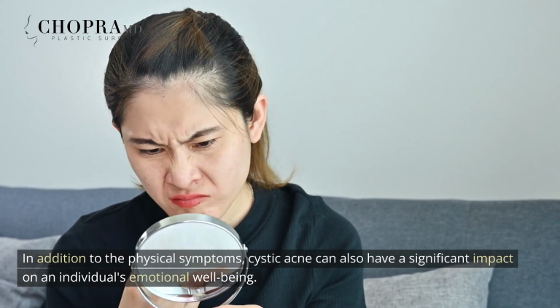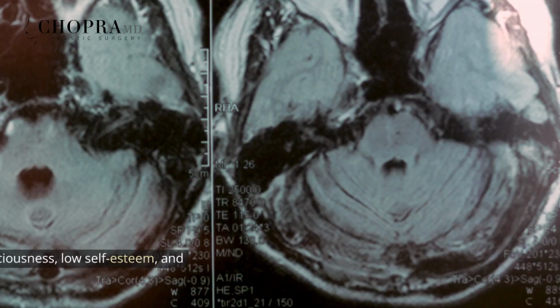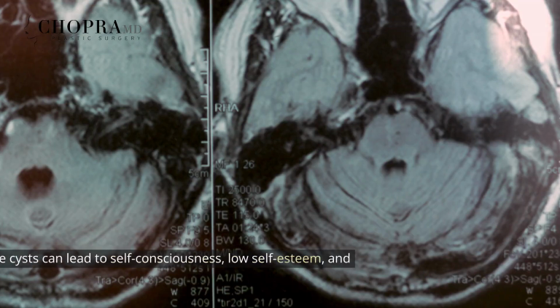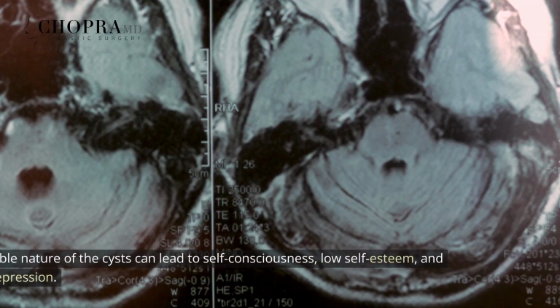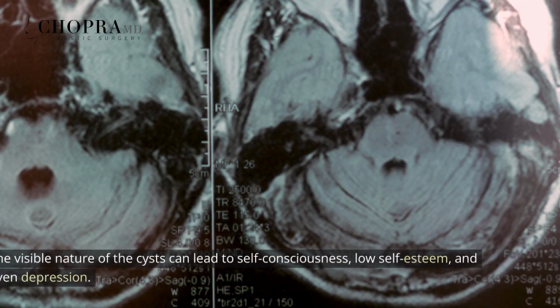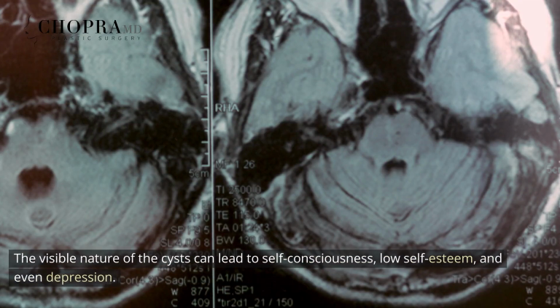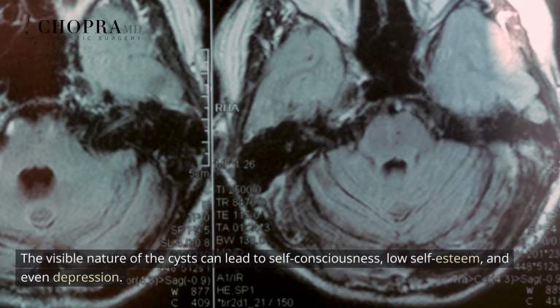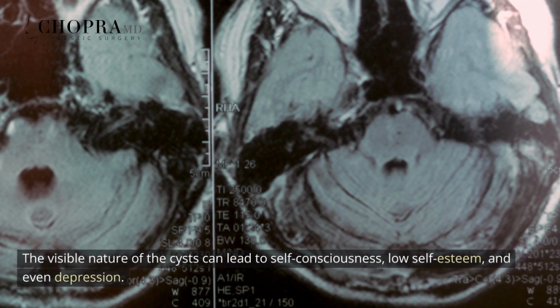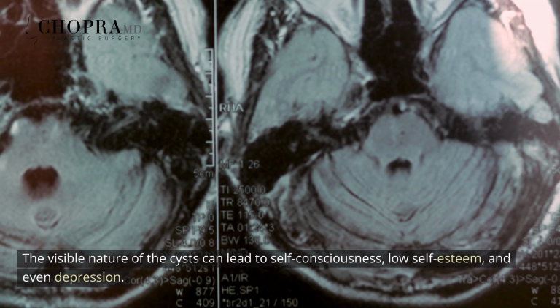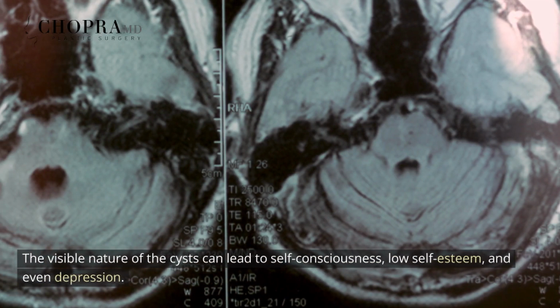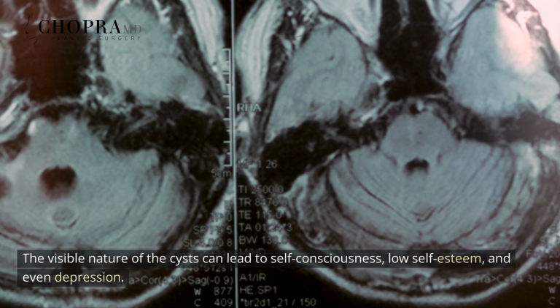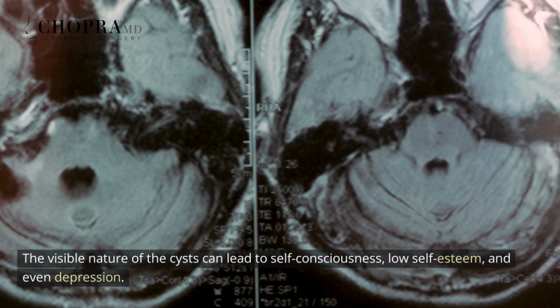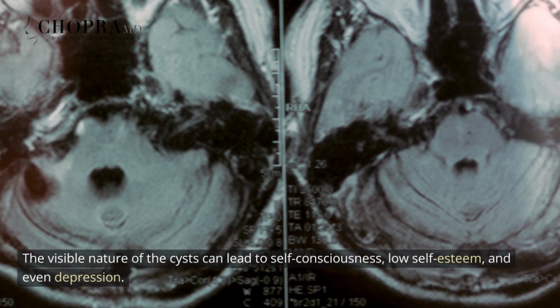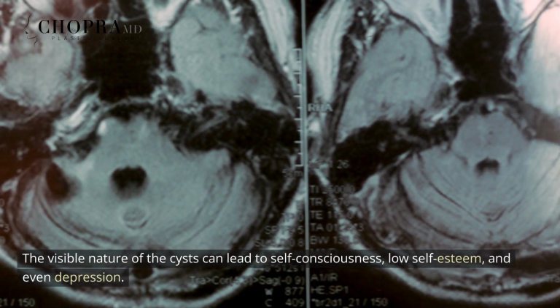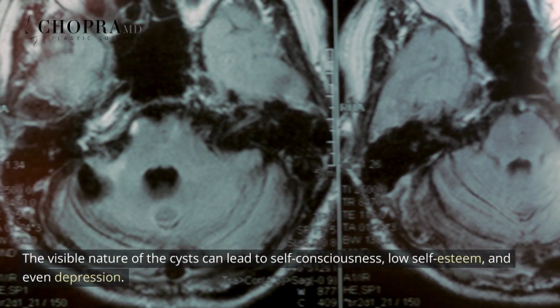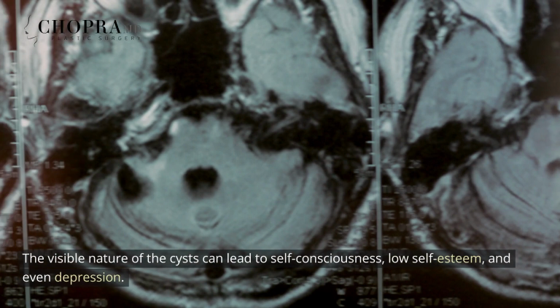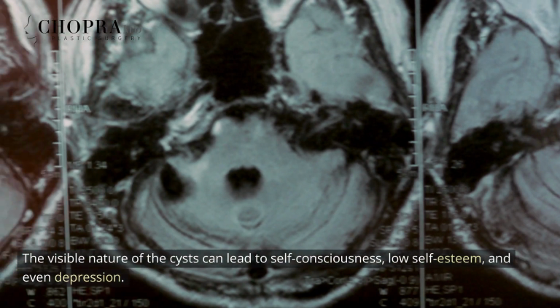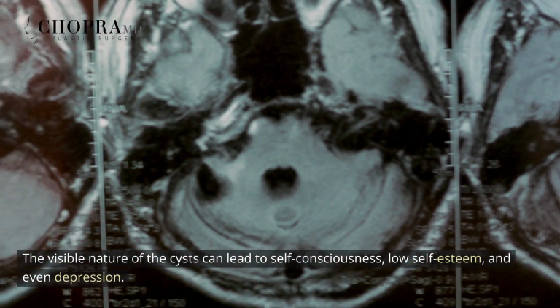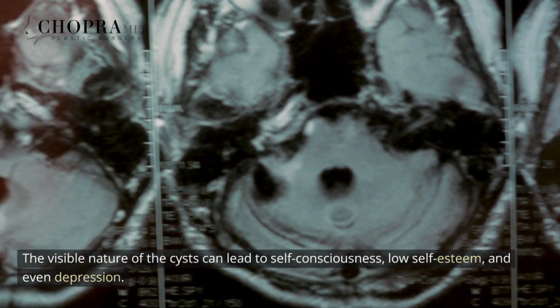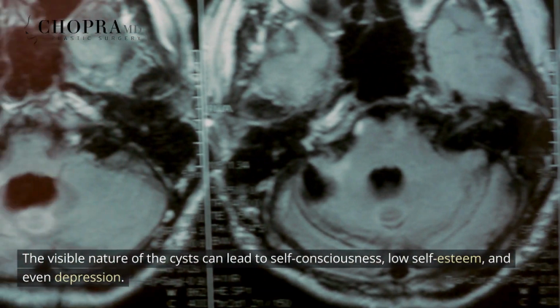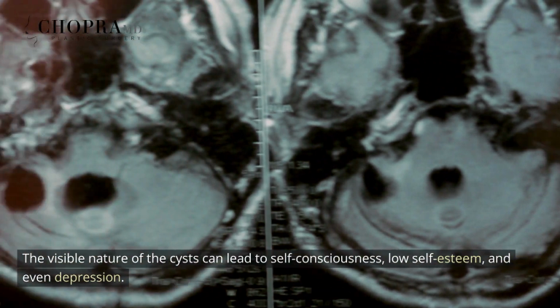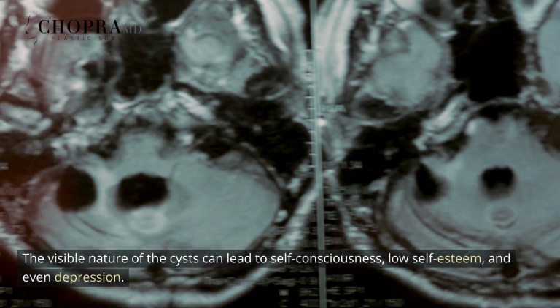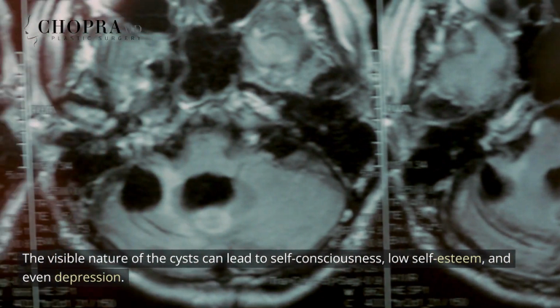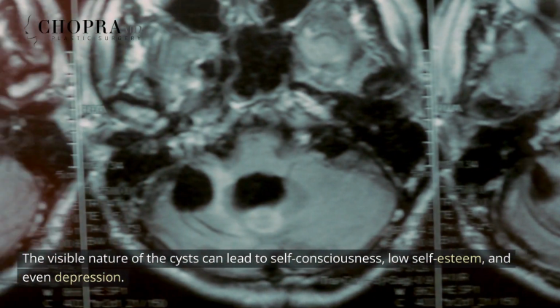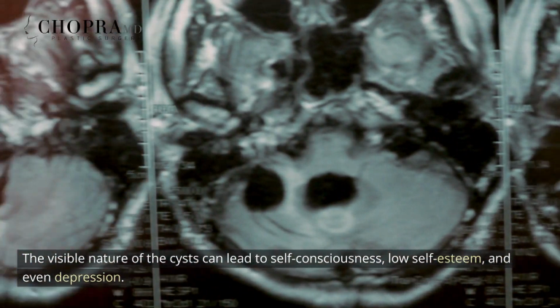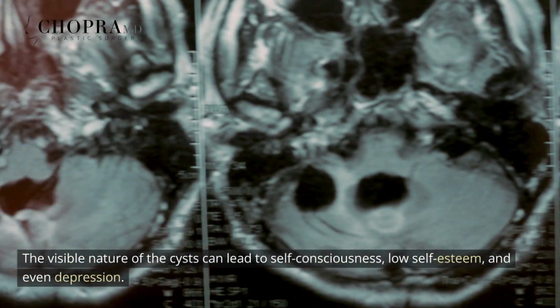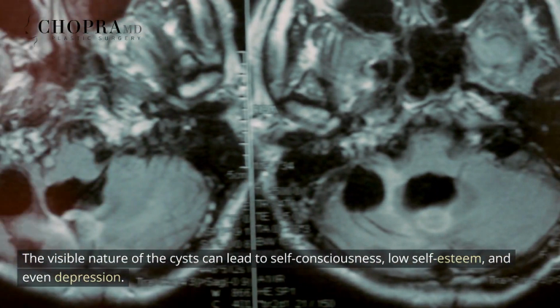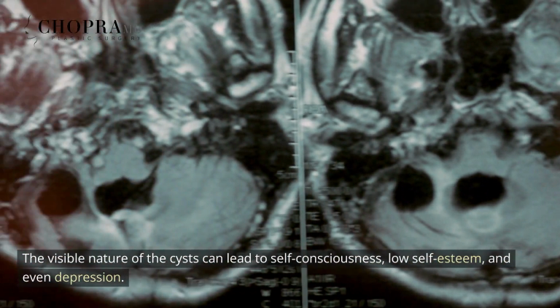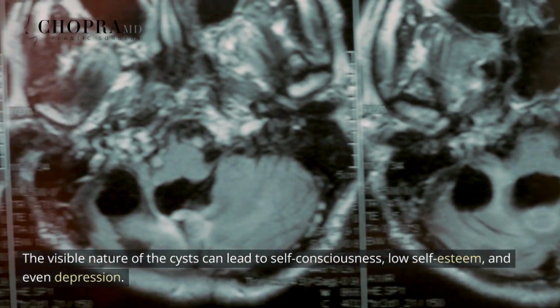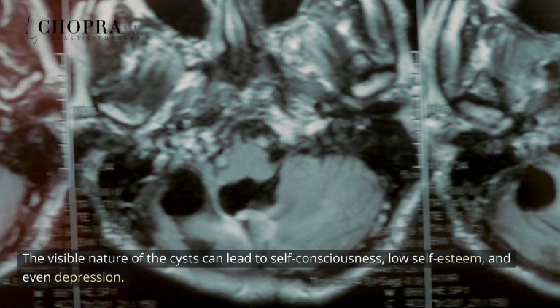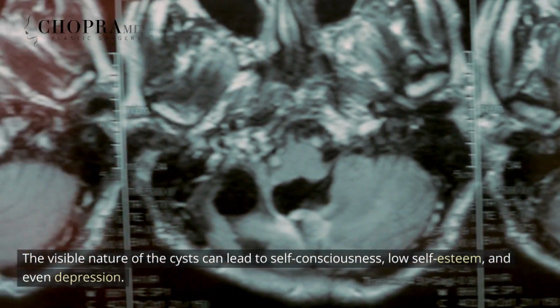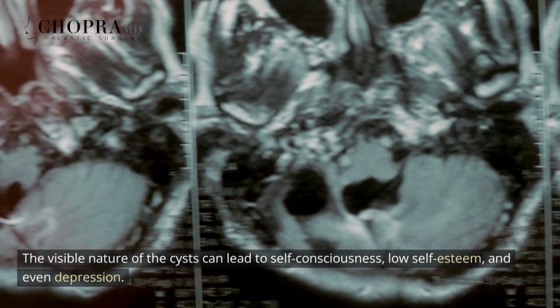The visible nature of the cysts can lead to self-consciousness, low self-esteem, and even depression.